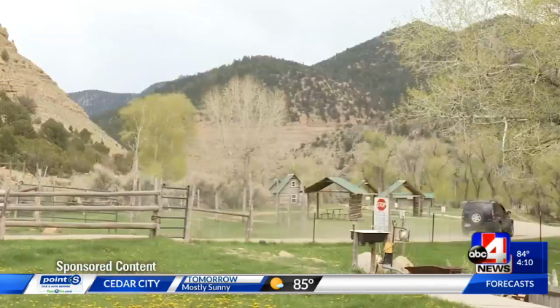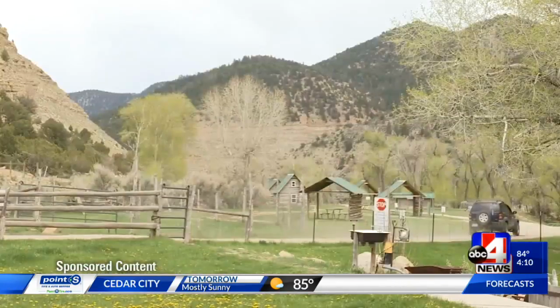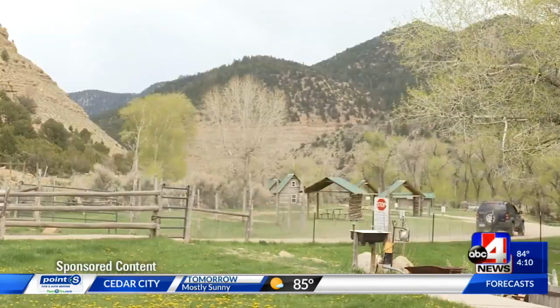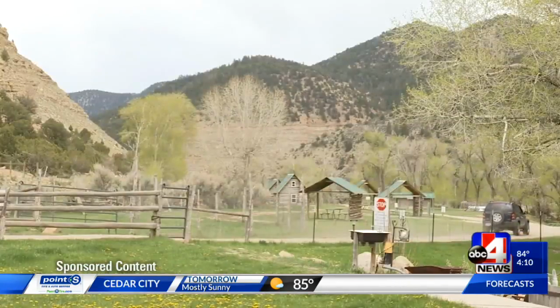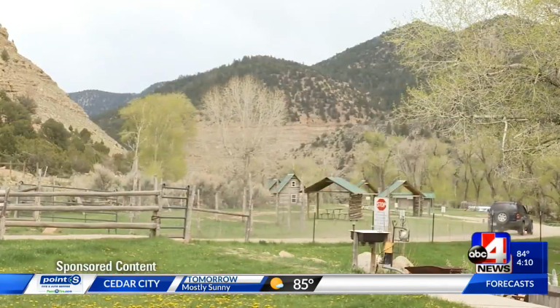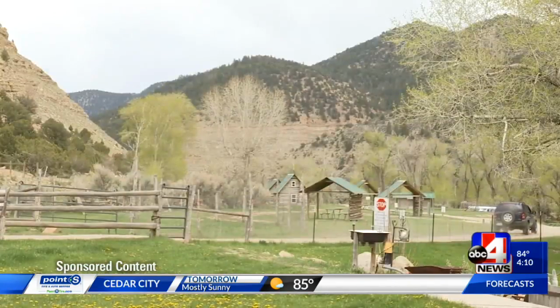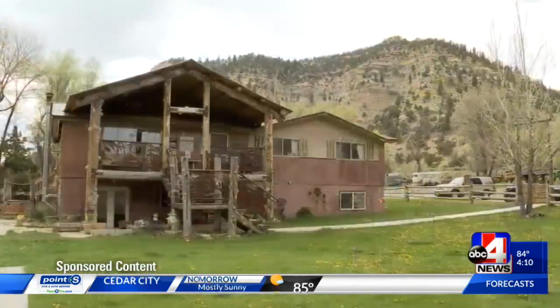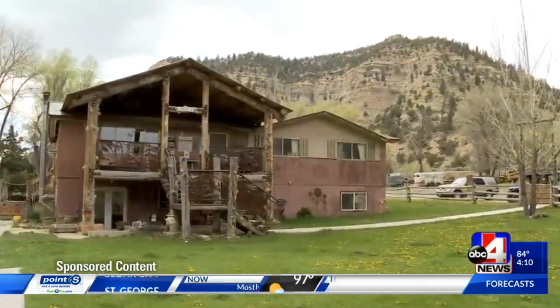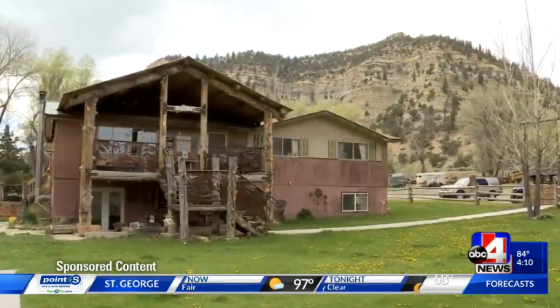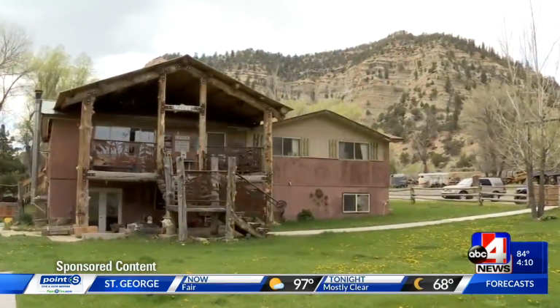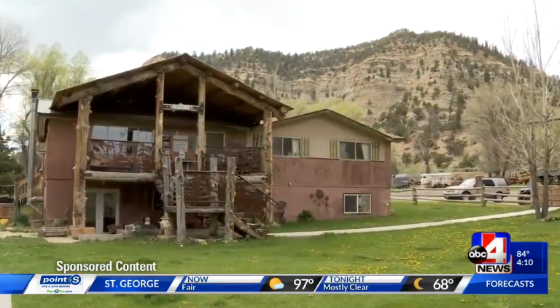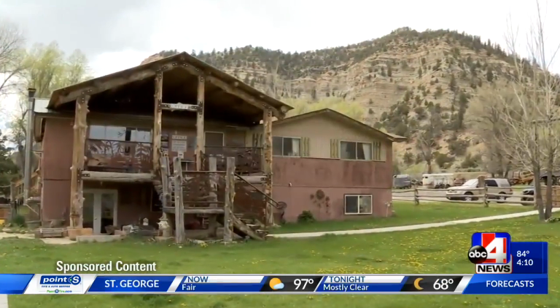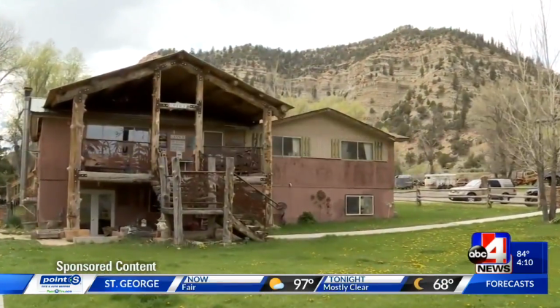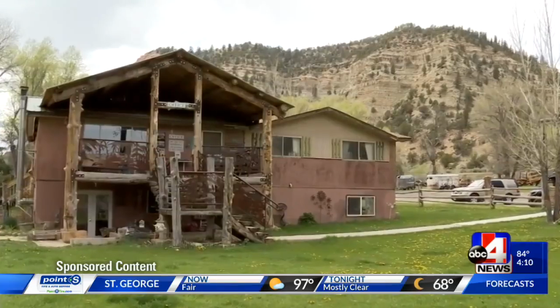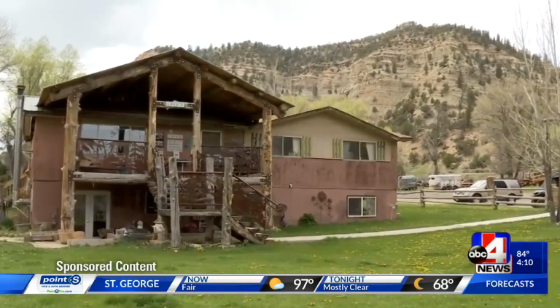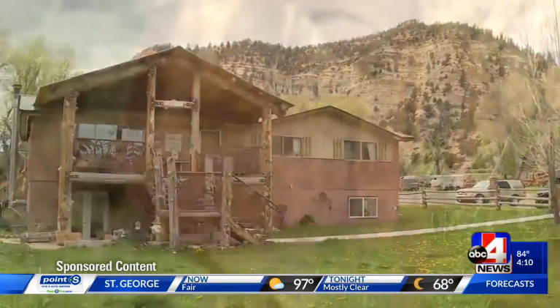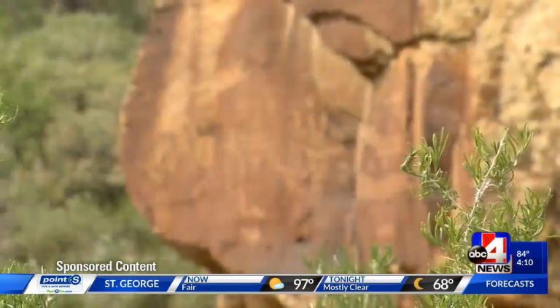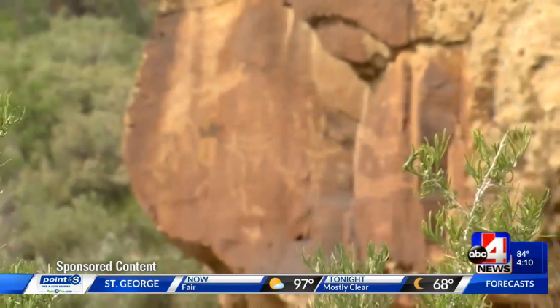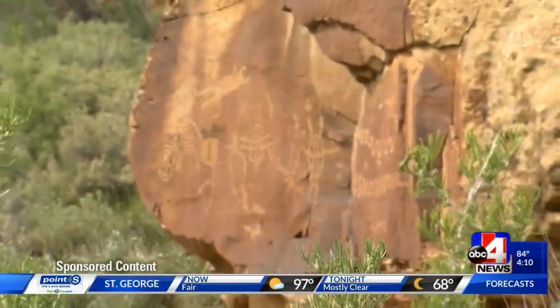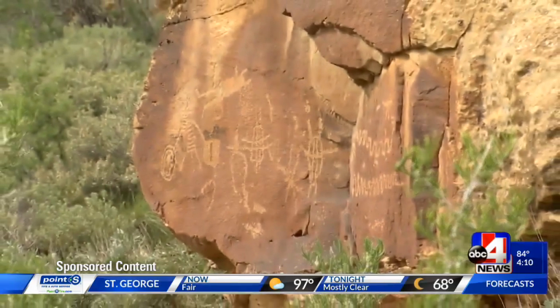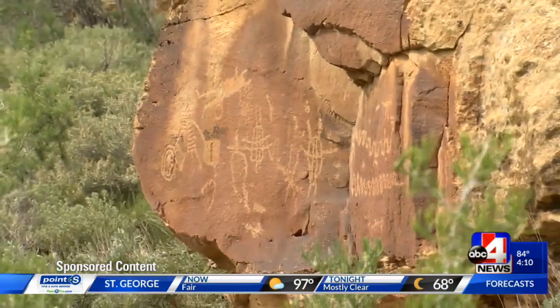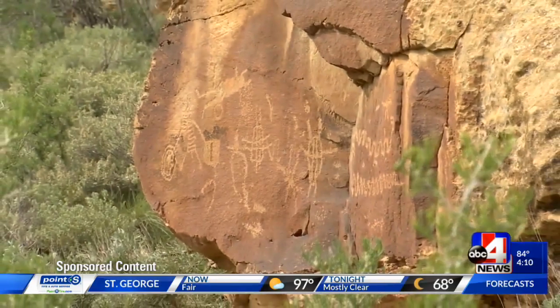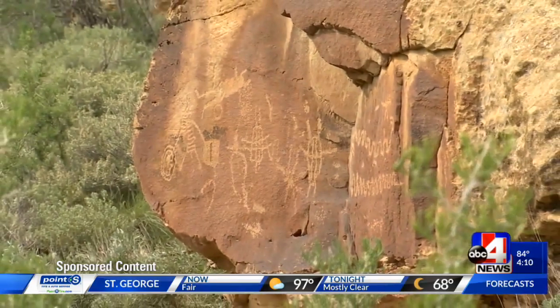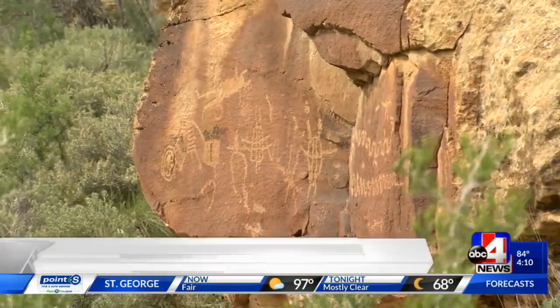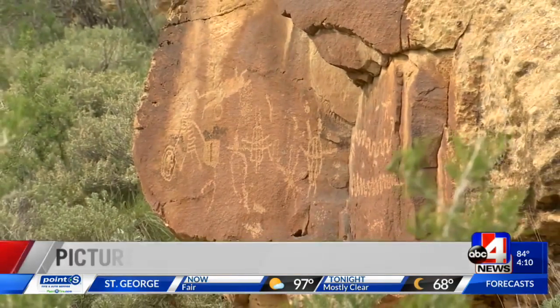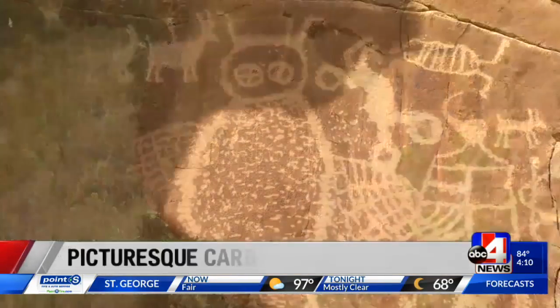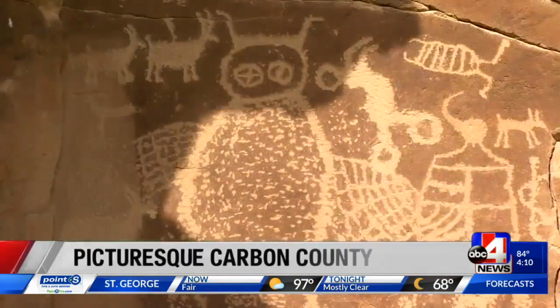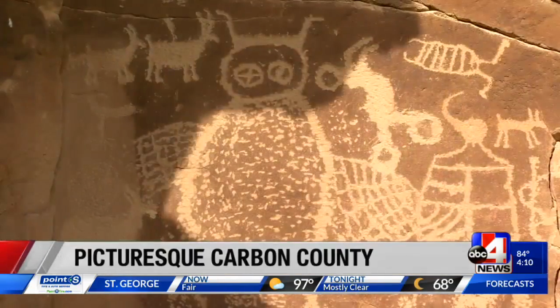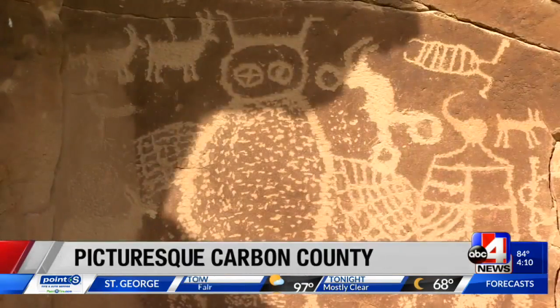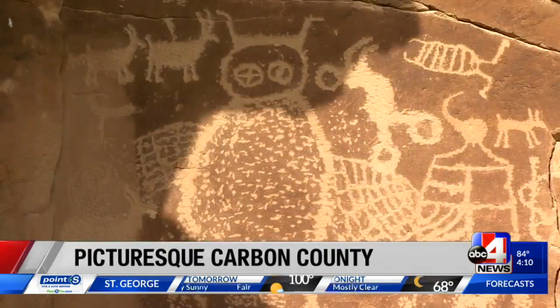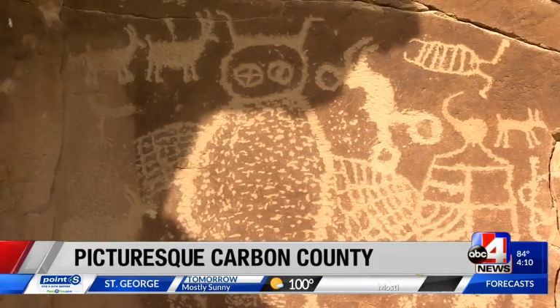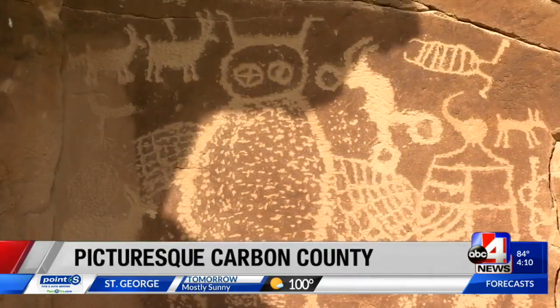Nine Mile Canyon, a destination within the Carbon Corridor, is known for its picturesque native rock art decorating canyon walls.